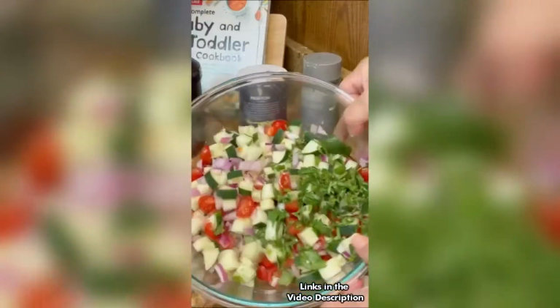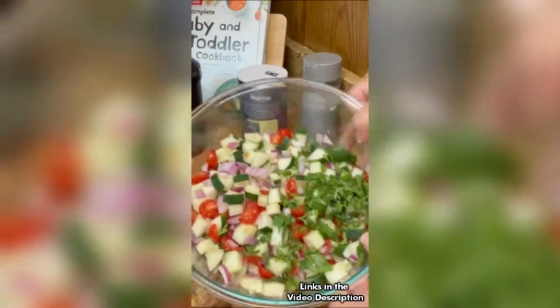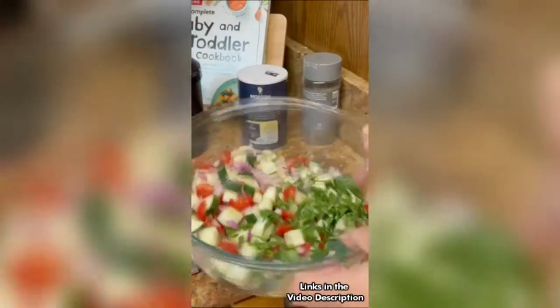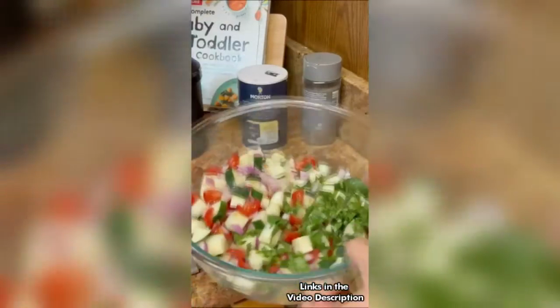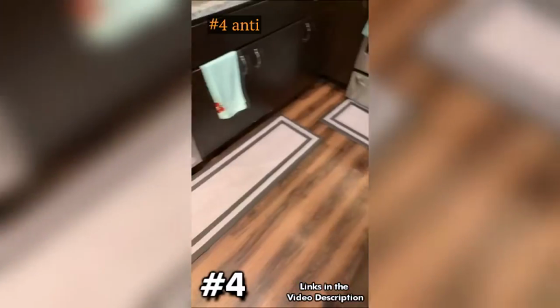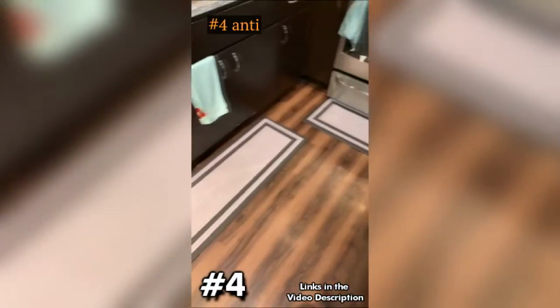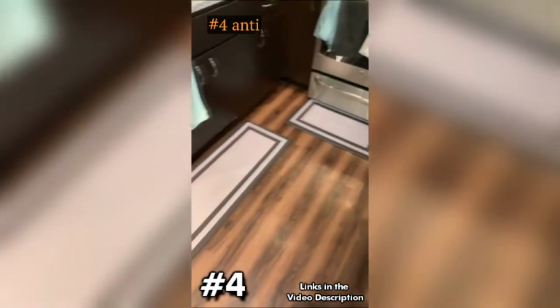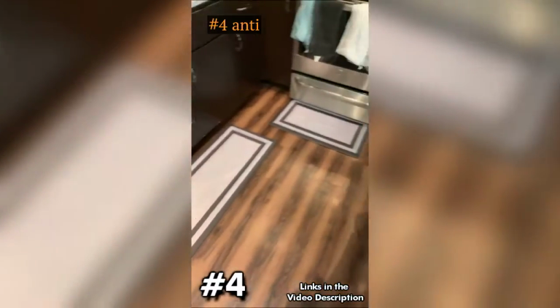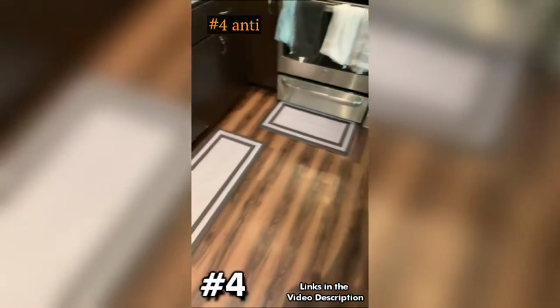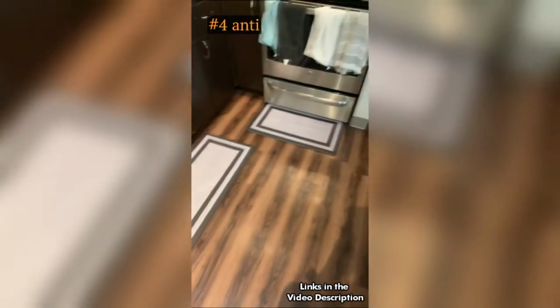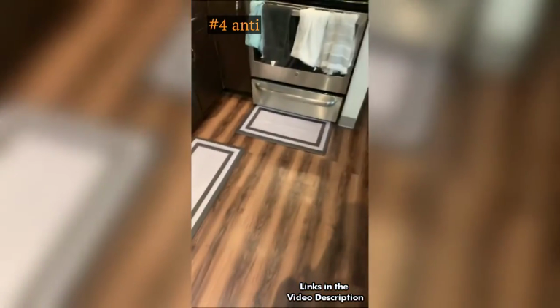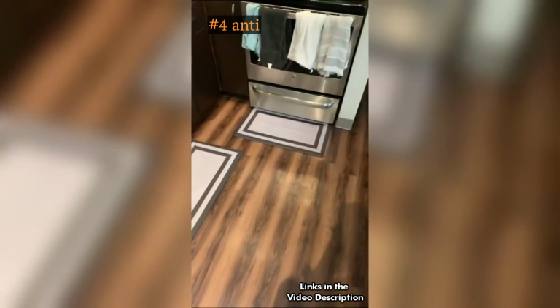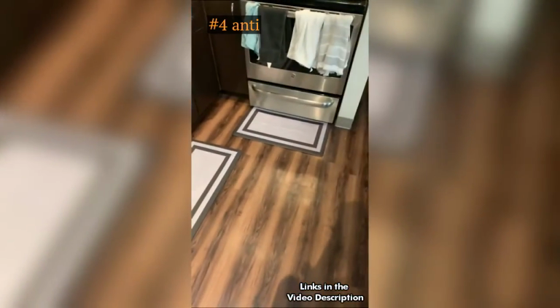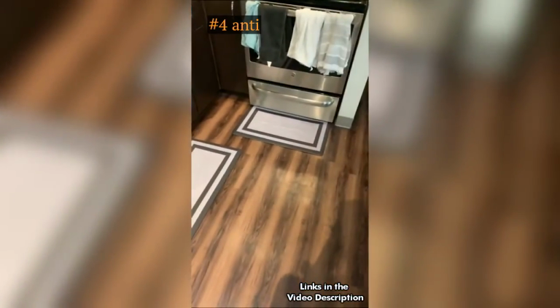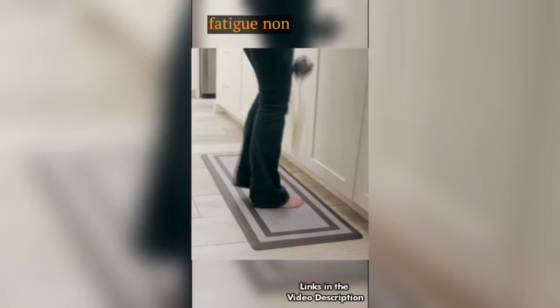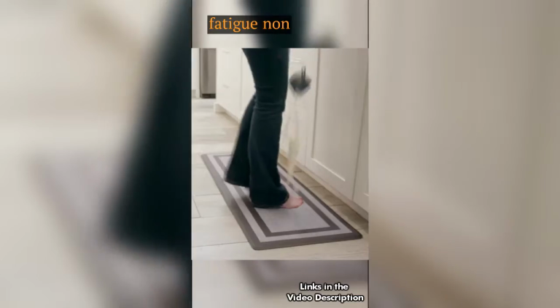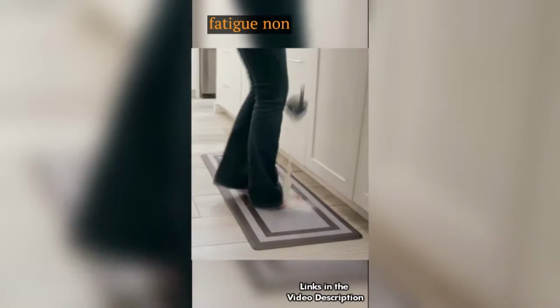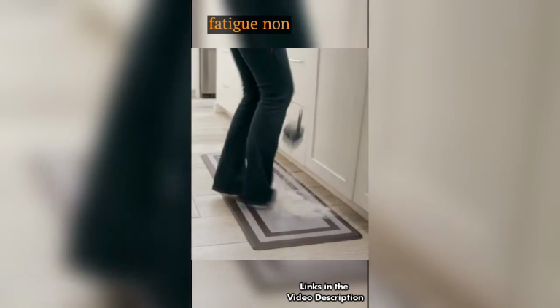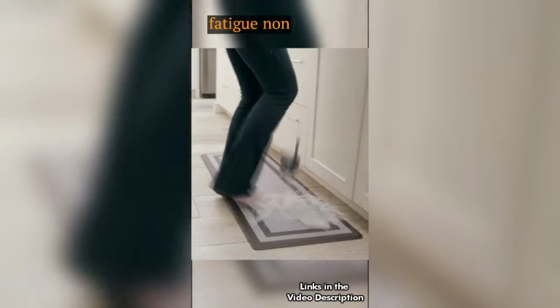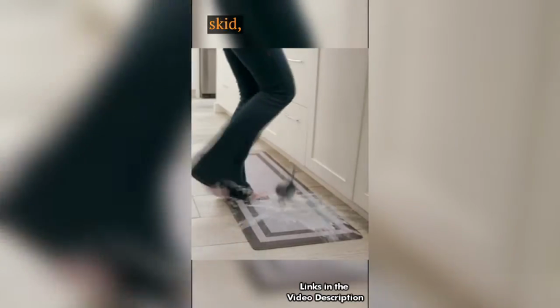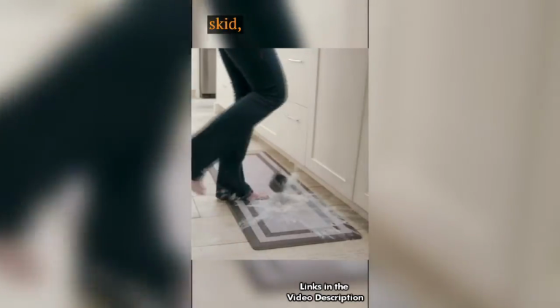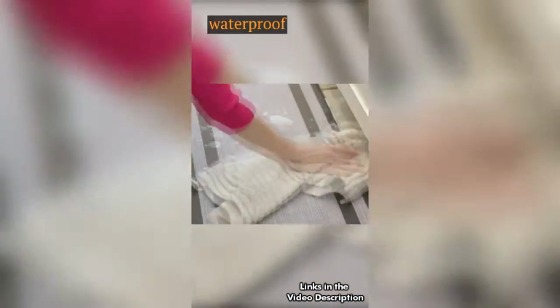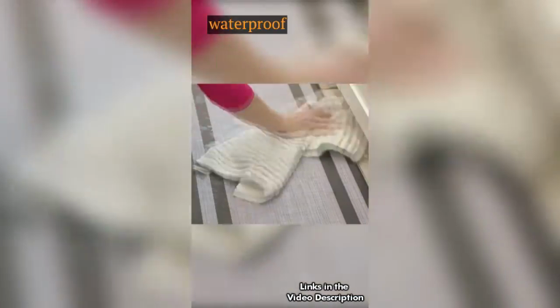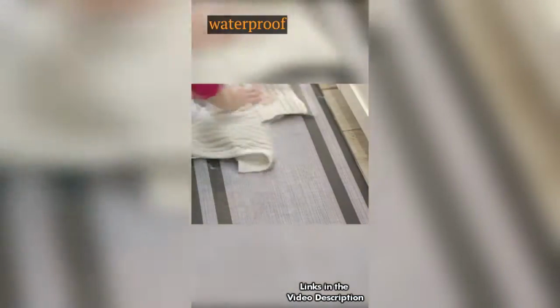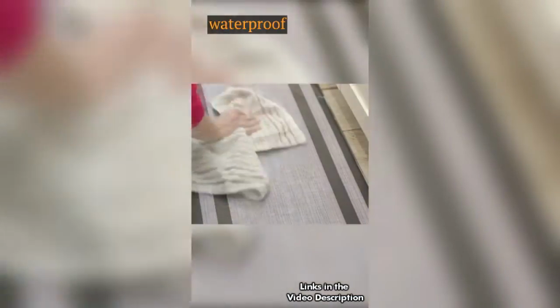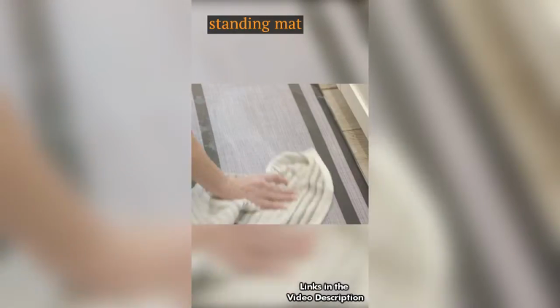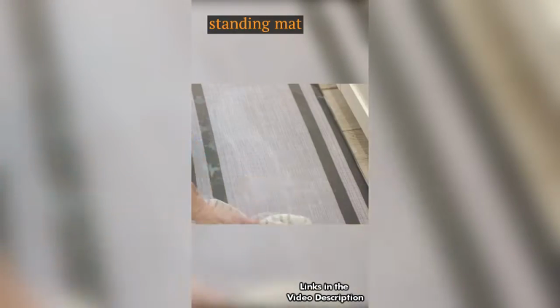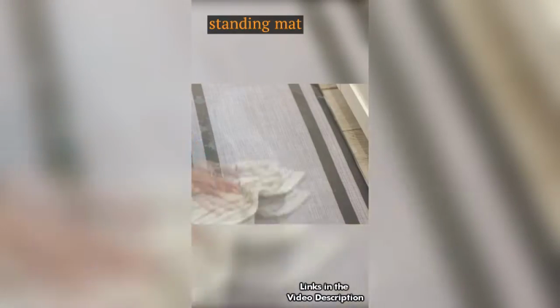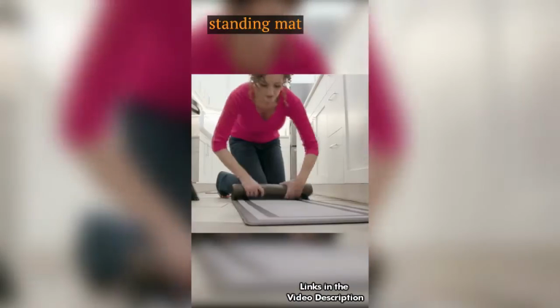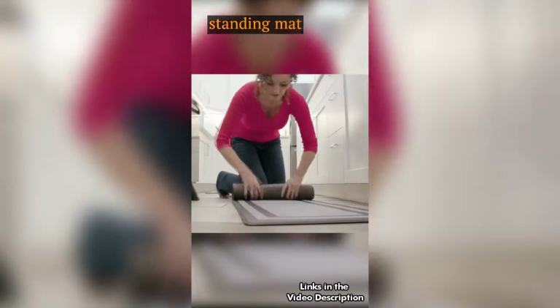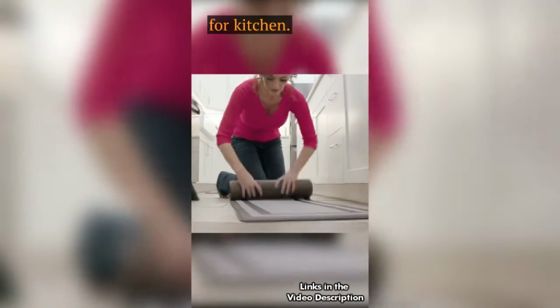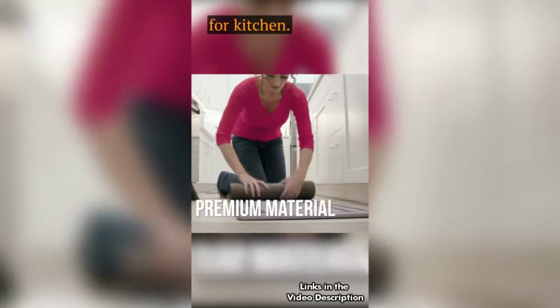Number 4: Anti-fatigue non-slip waterproof standing mat for kitchen.